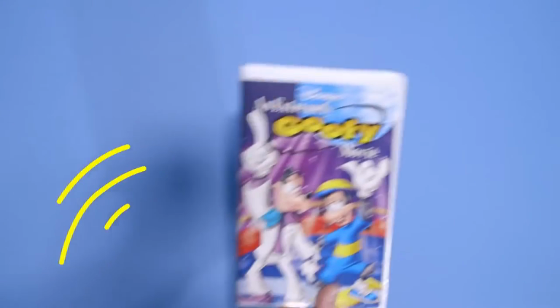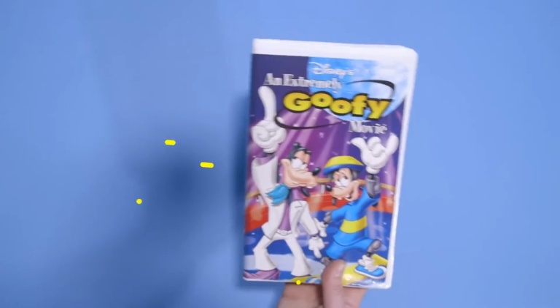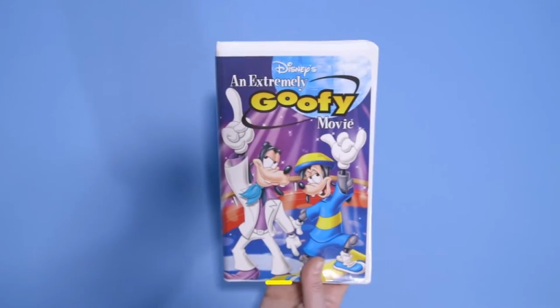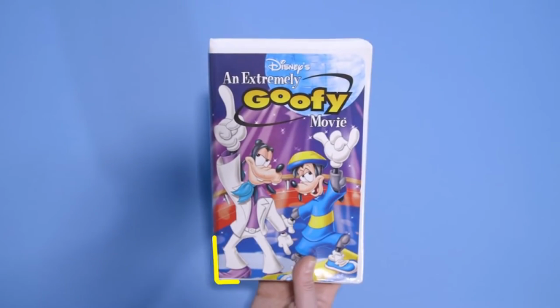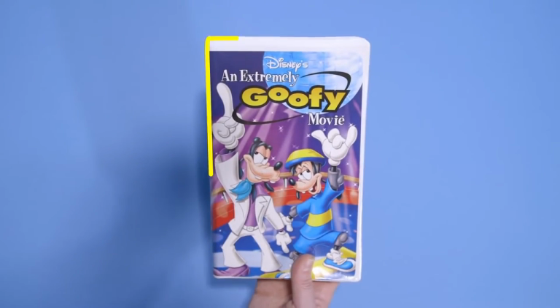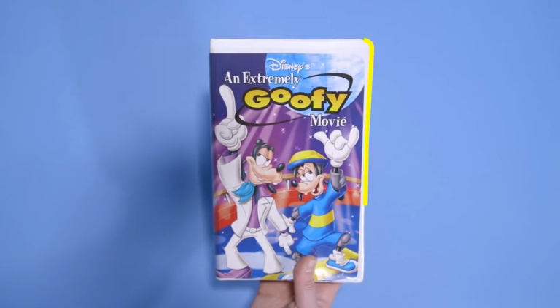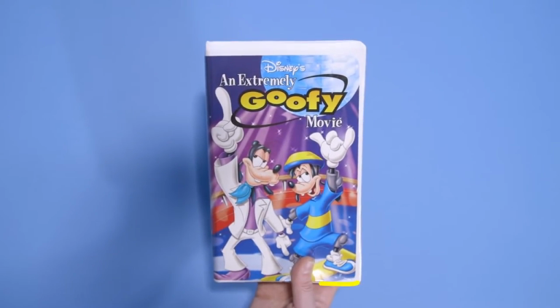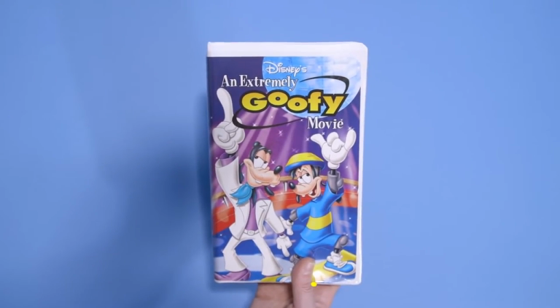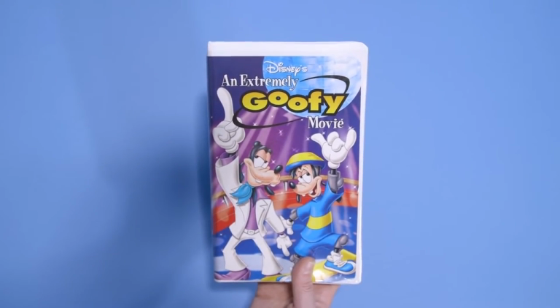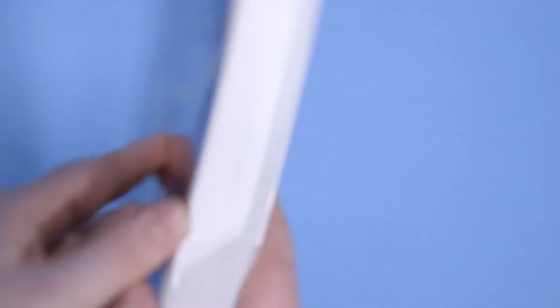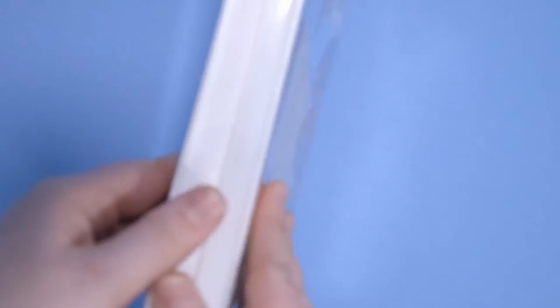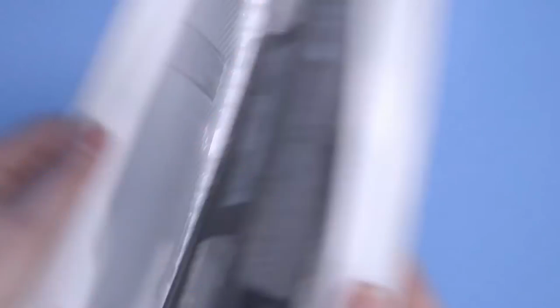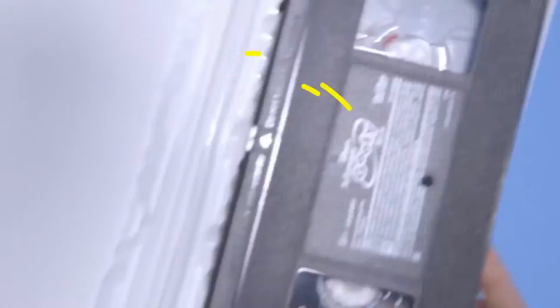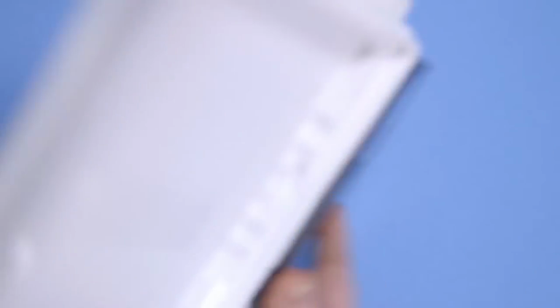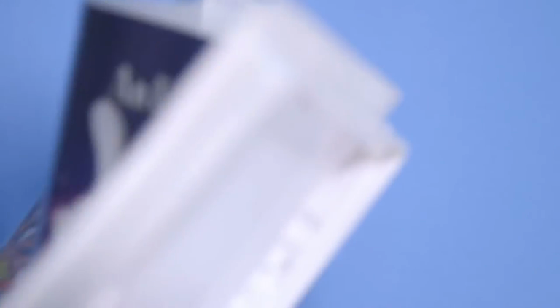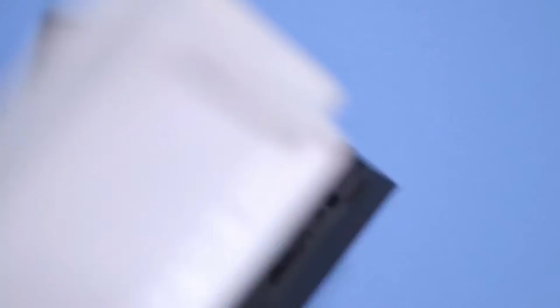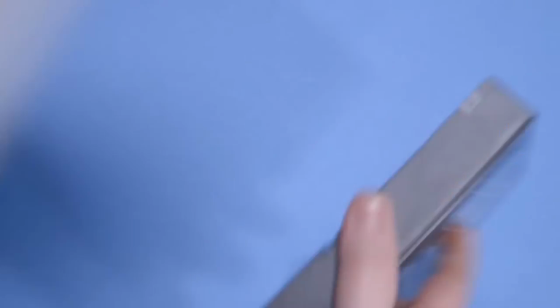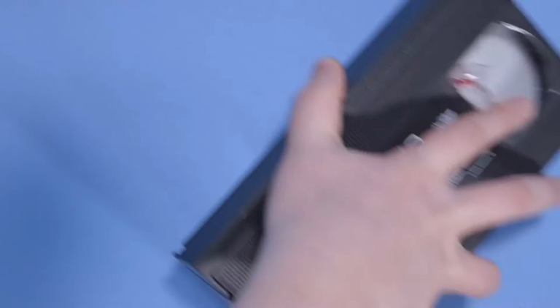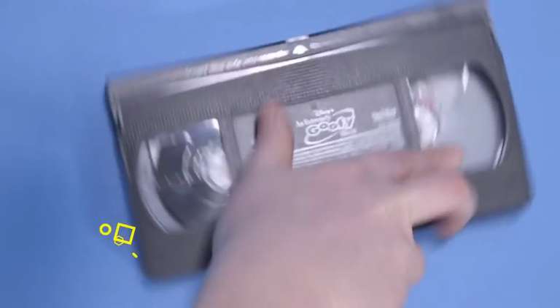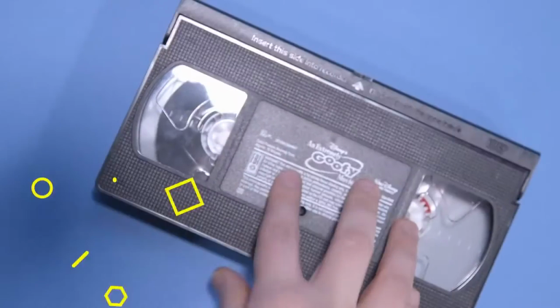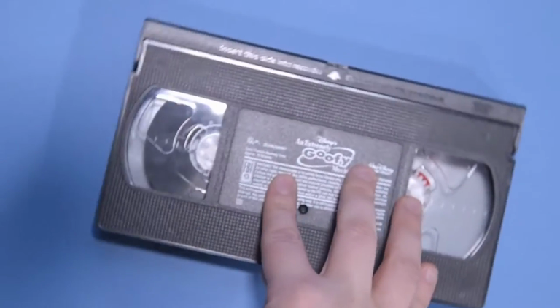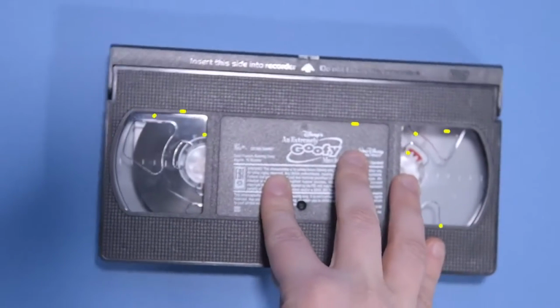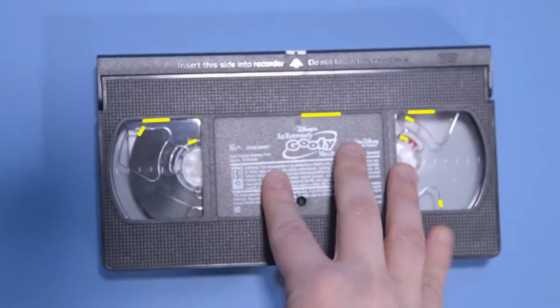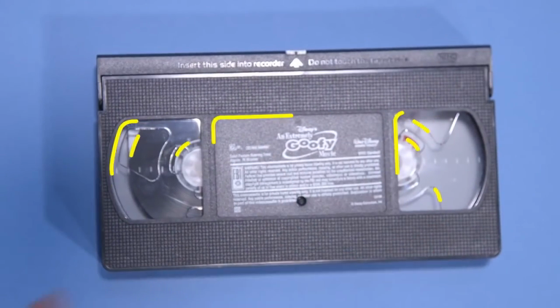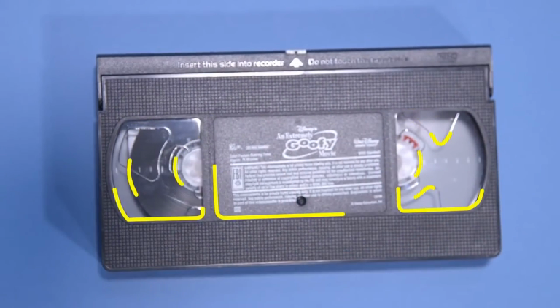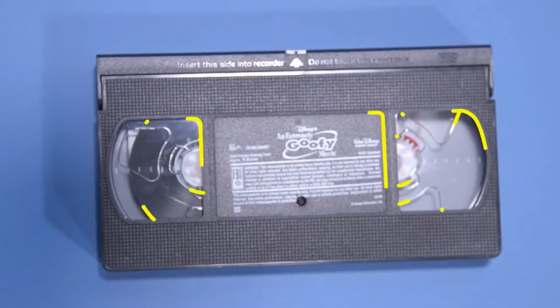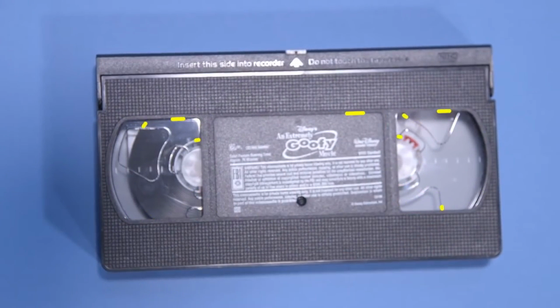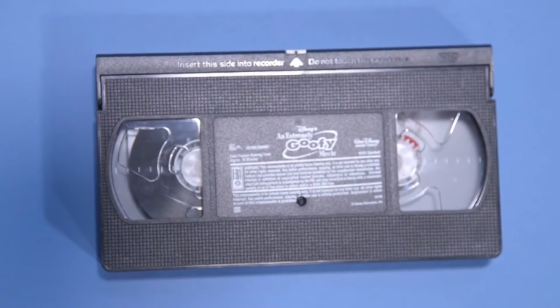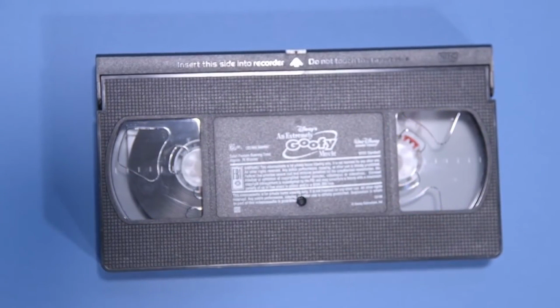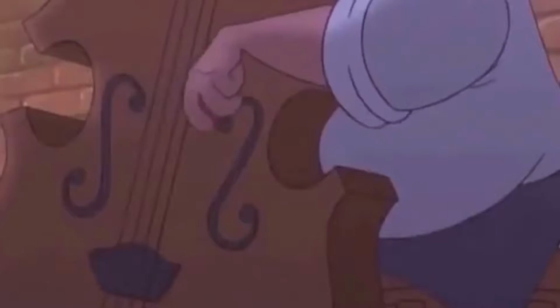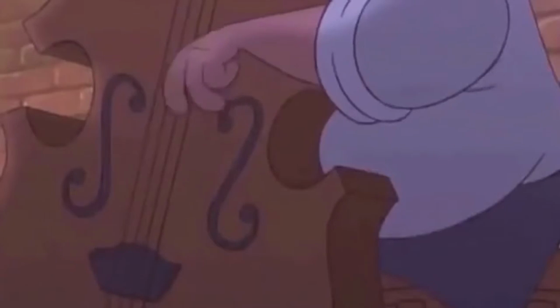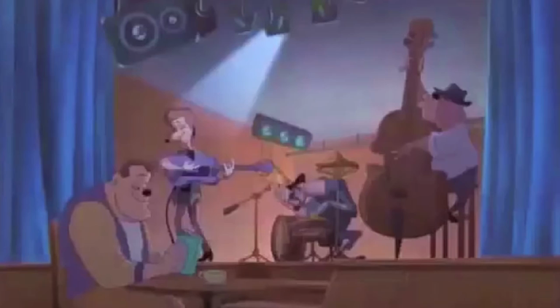This is the VHS for An Extremely Goofy Movie. It's a follow-up to the cult classic A Goofy Movie, and it's one of my favorite animated films.